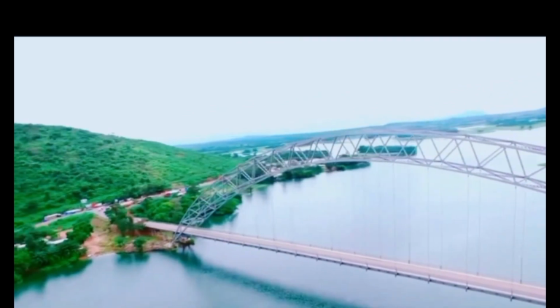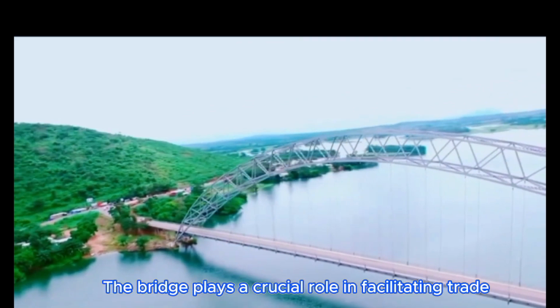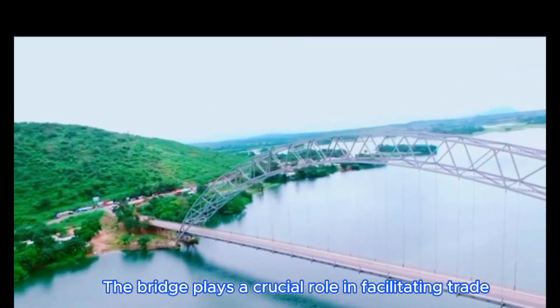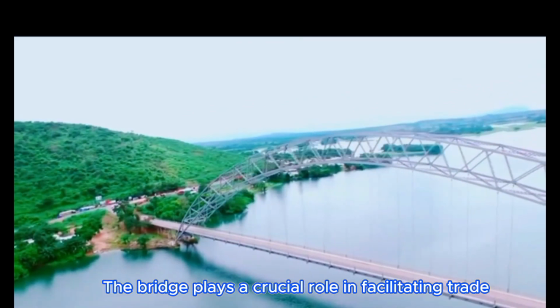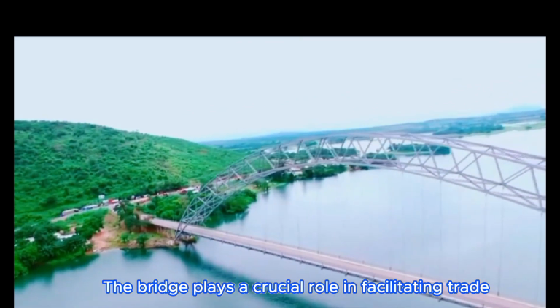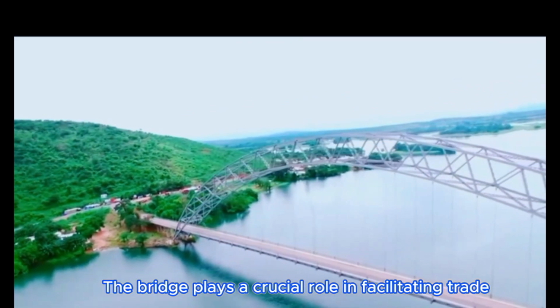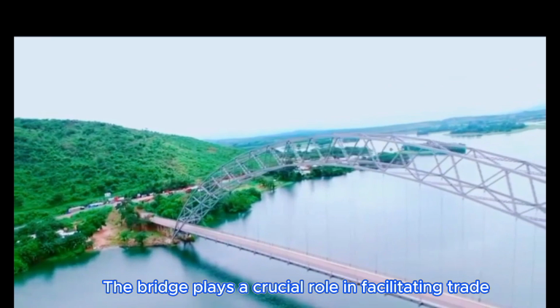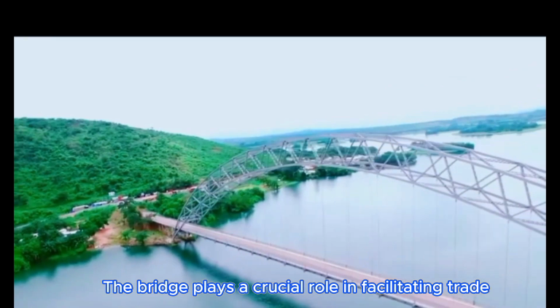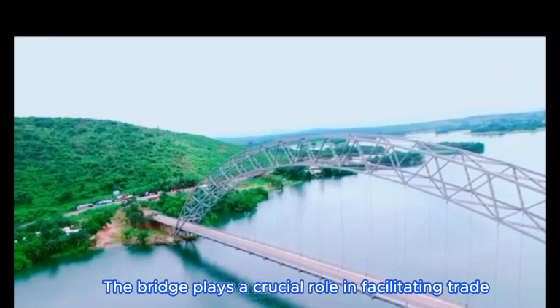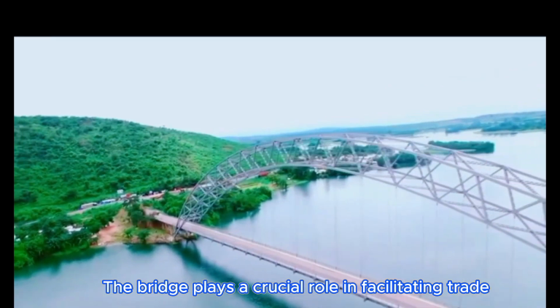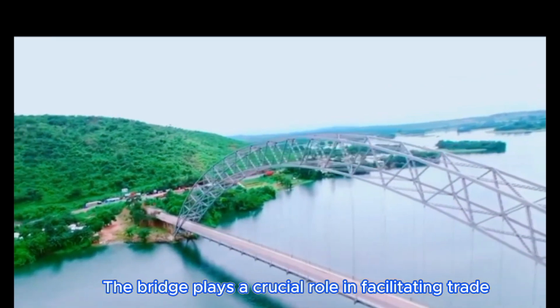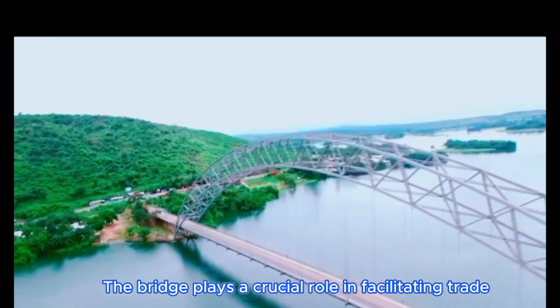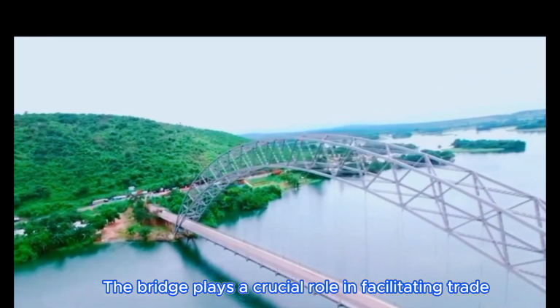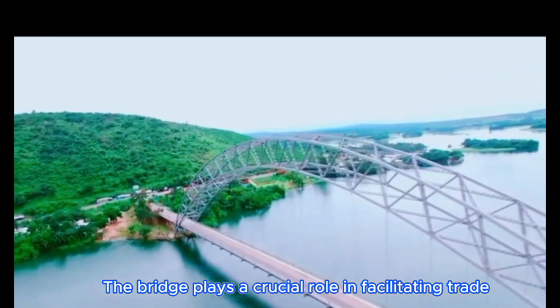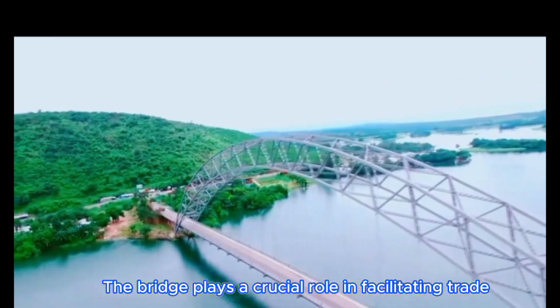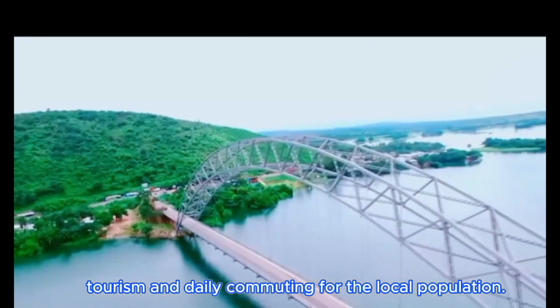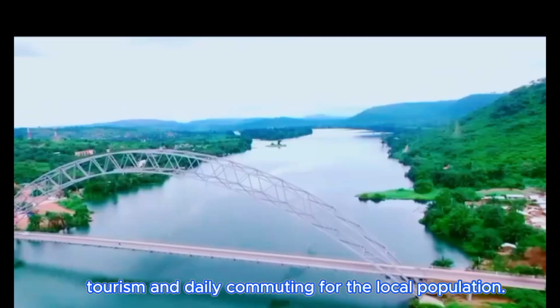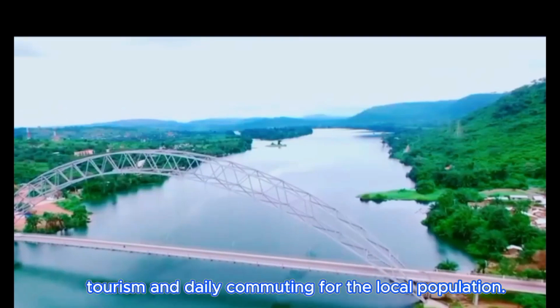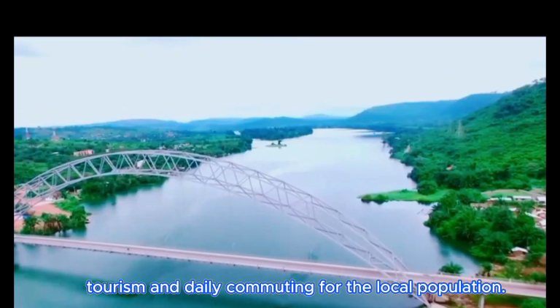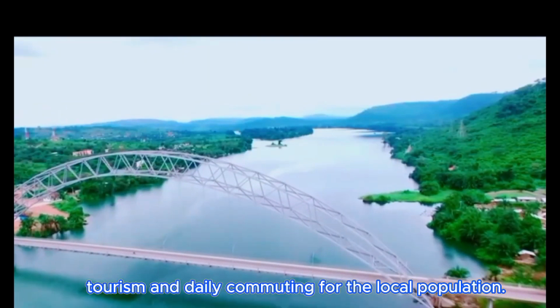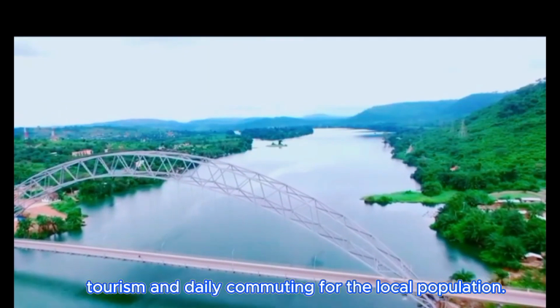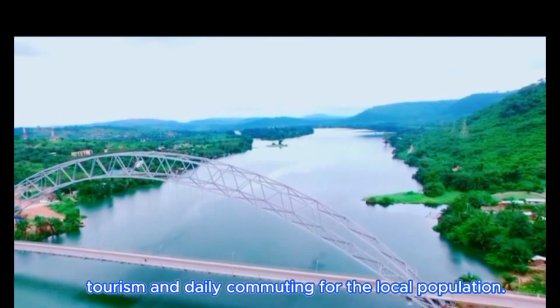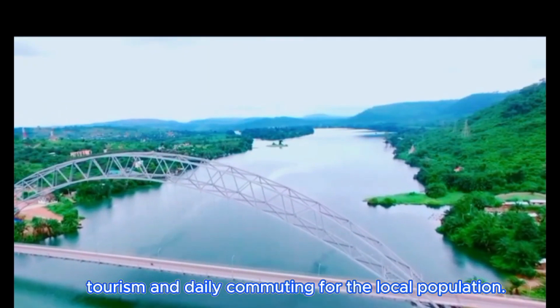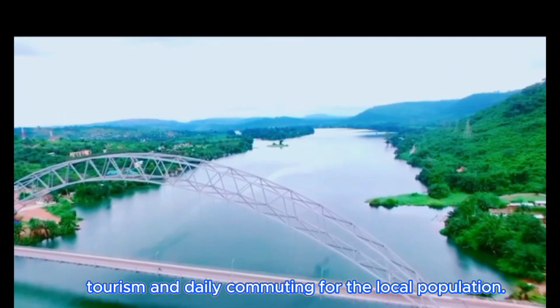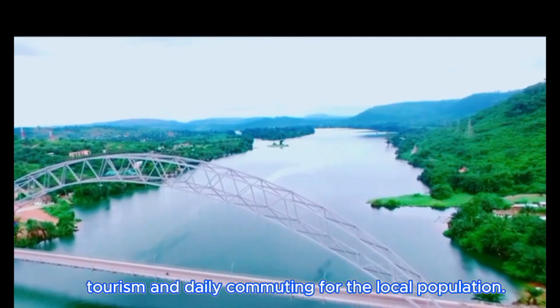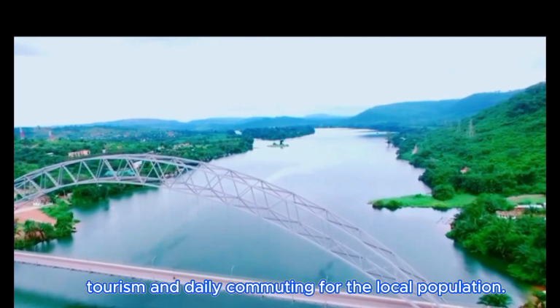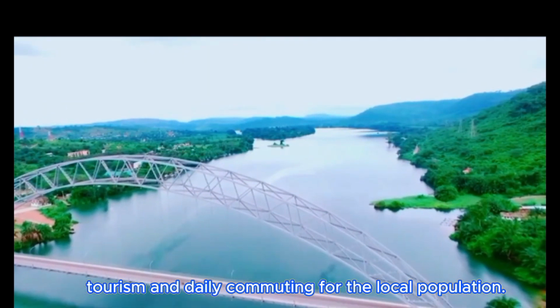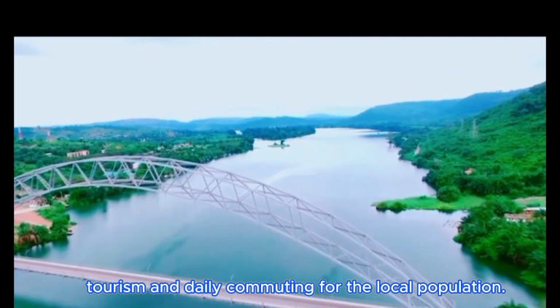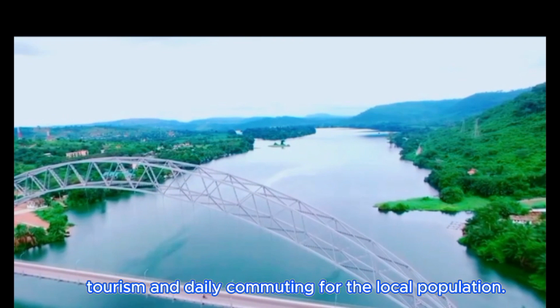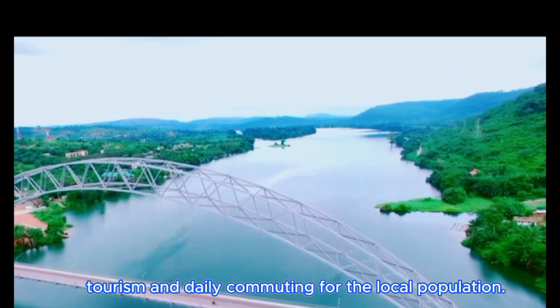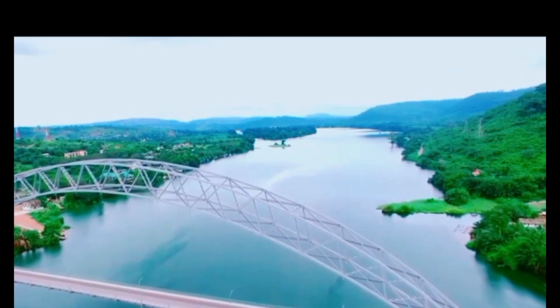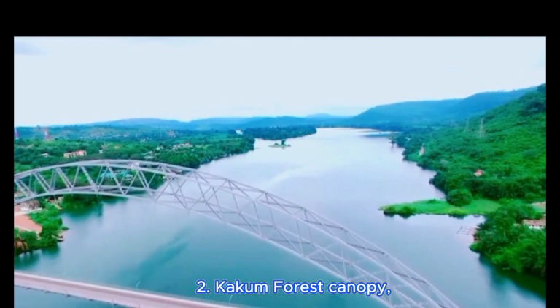The bridge plays a crucial role in facilitating trade, tourism, and daily commuting for the local population.